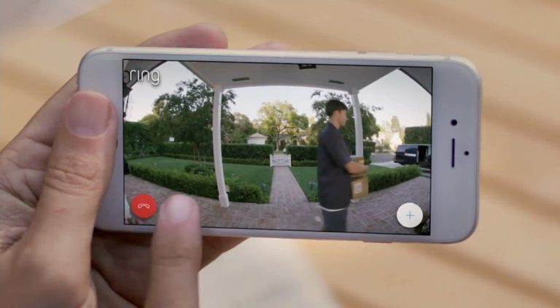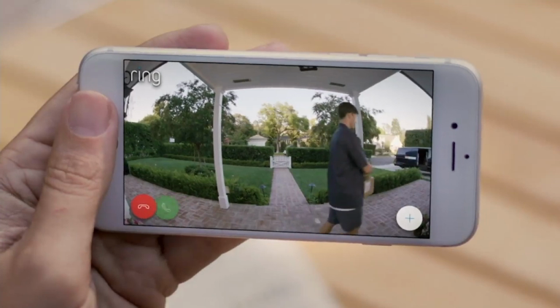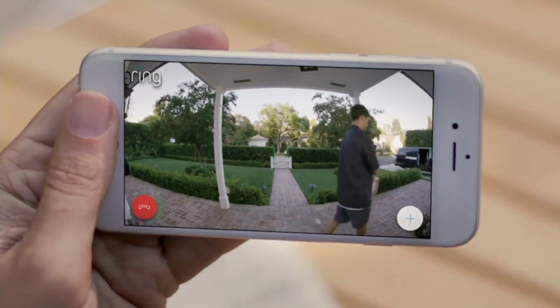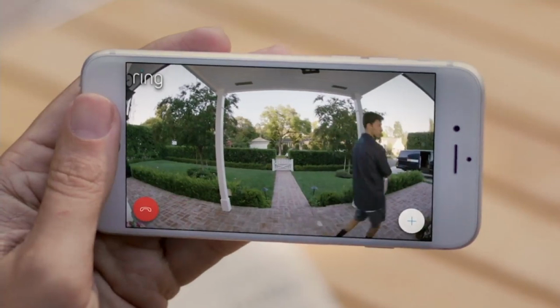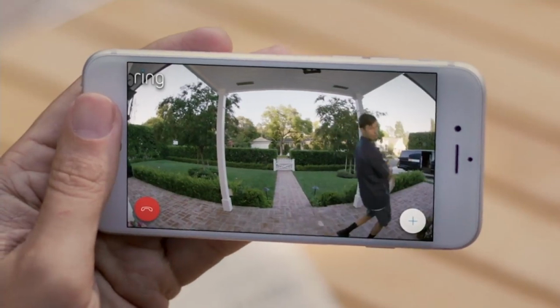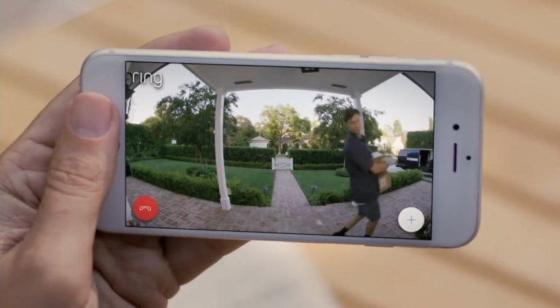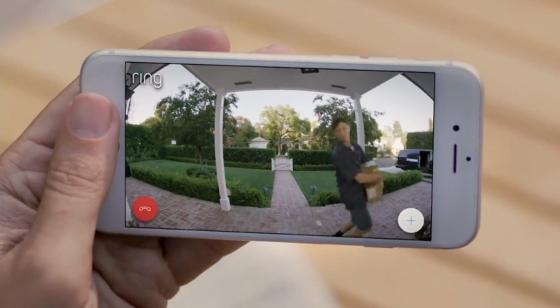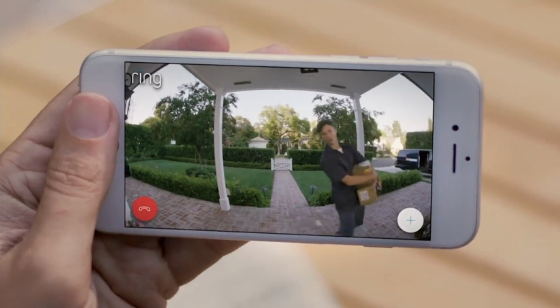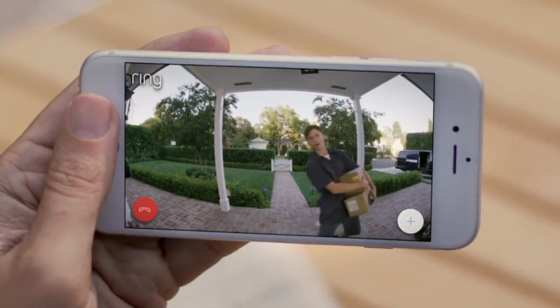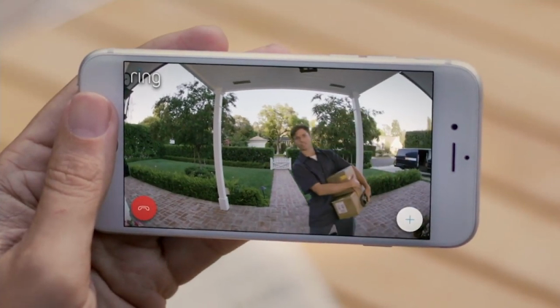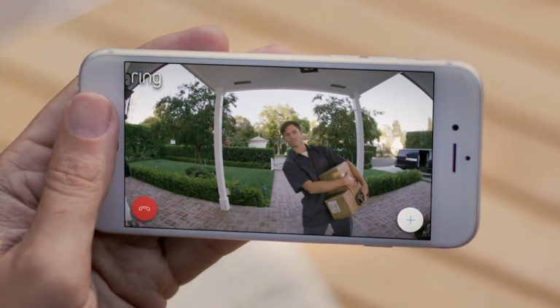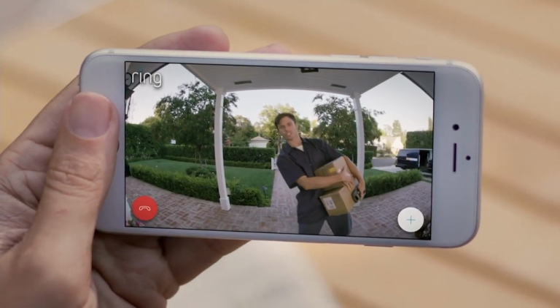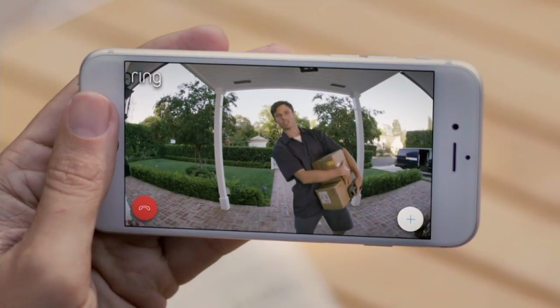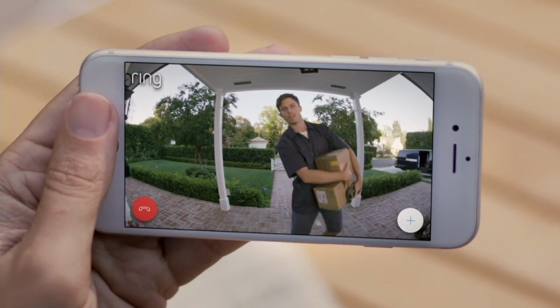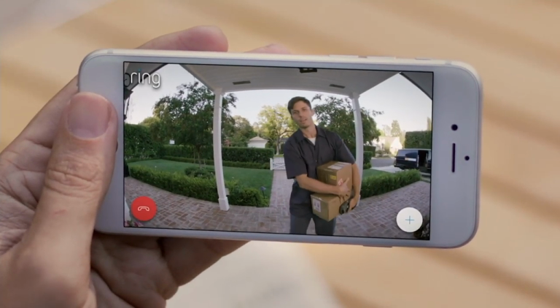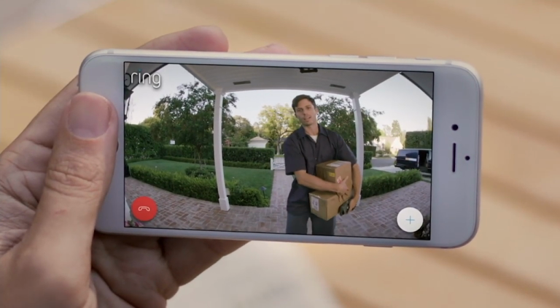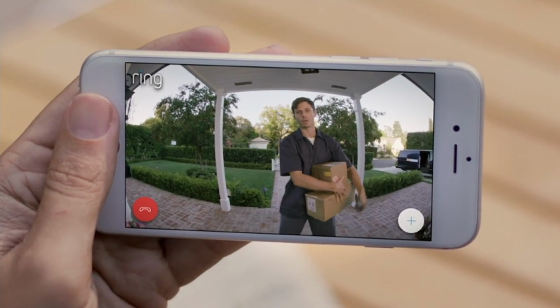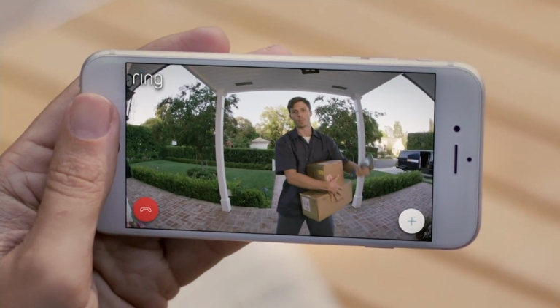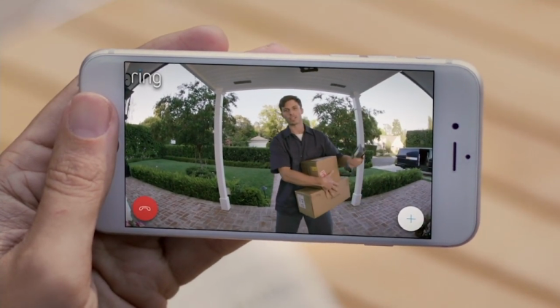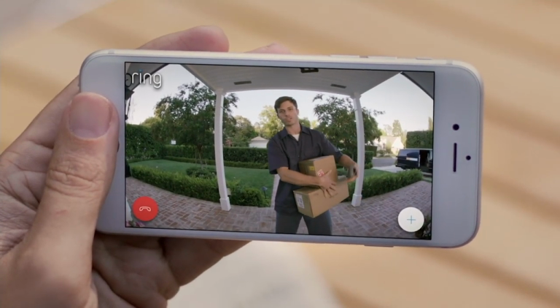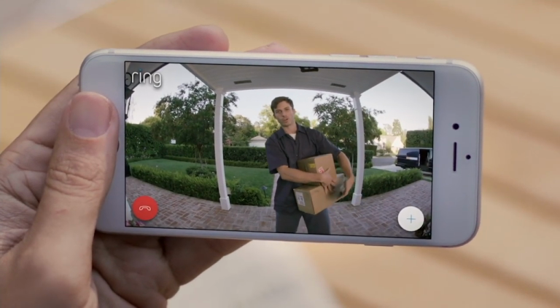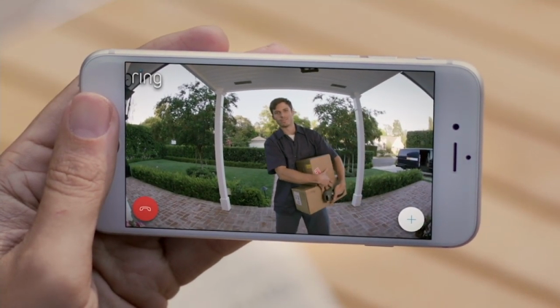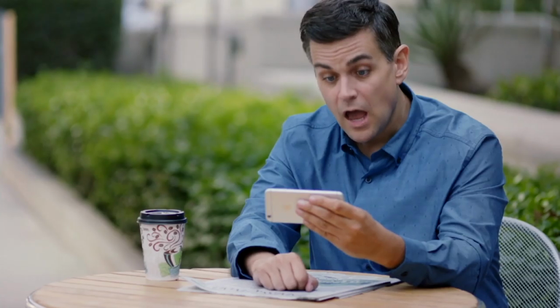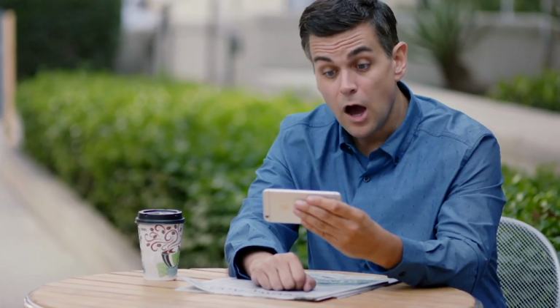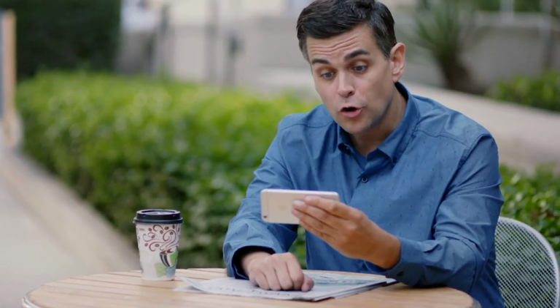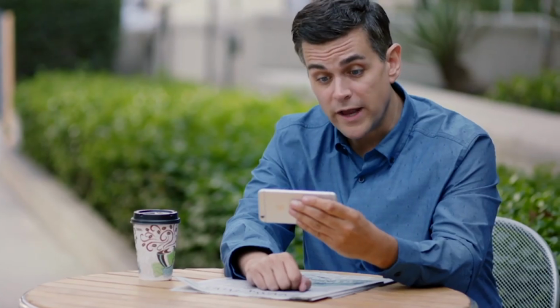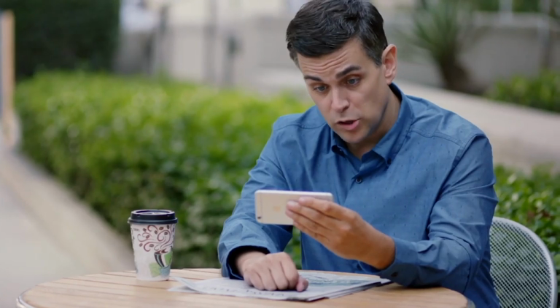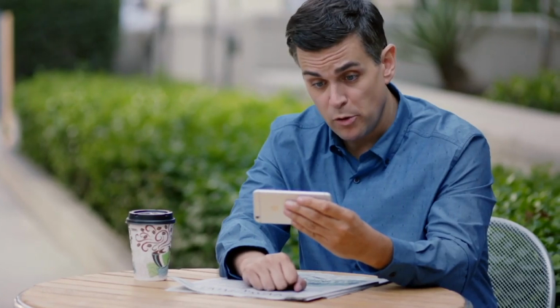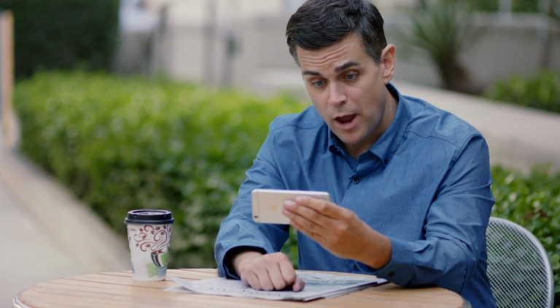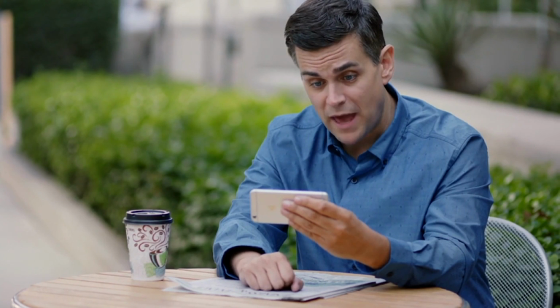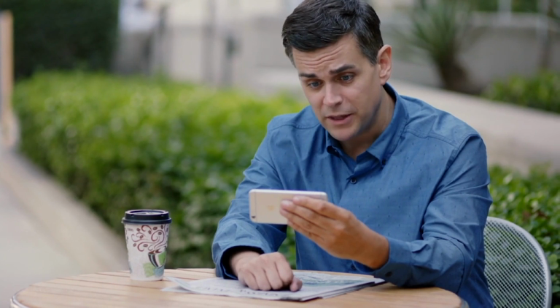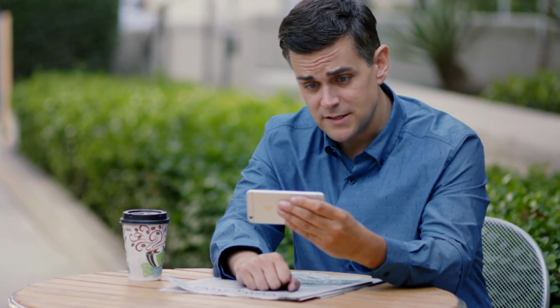Hello? Oh, hey. Thought I missed you. Got a couple packages for you. Oh, great. Can you put them round back, please?